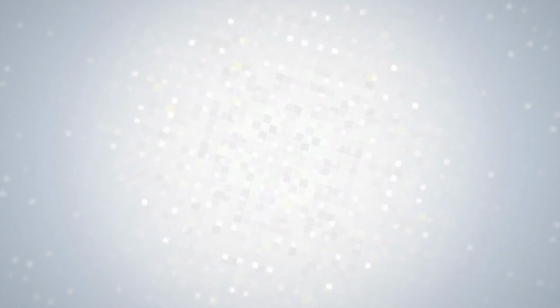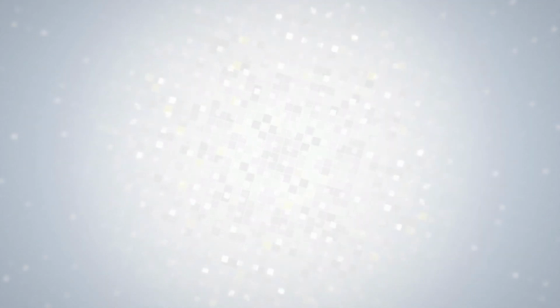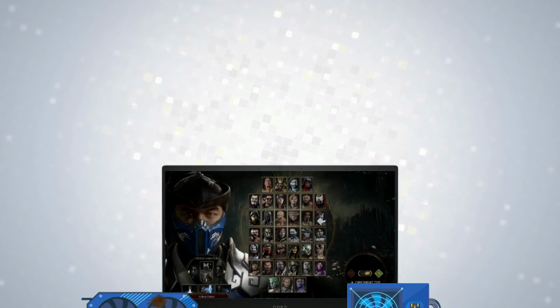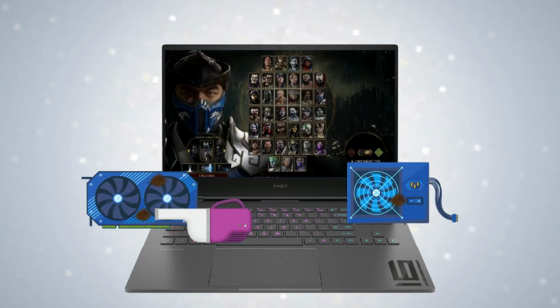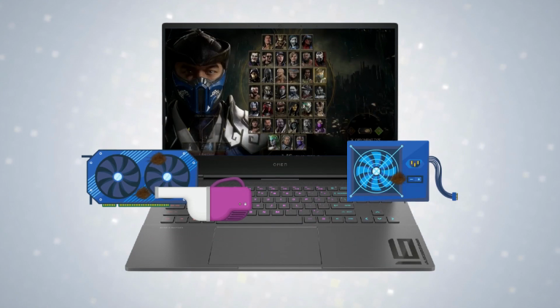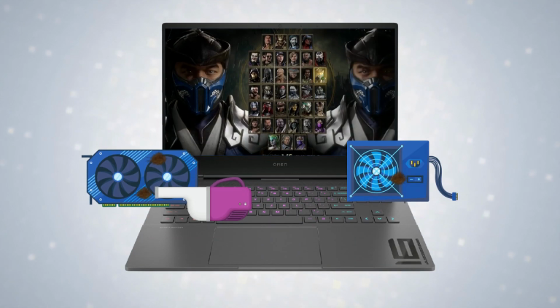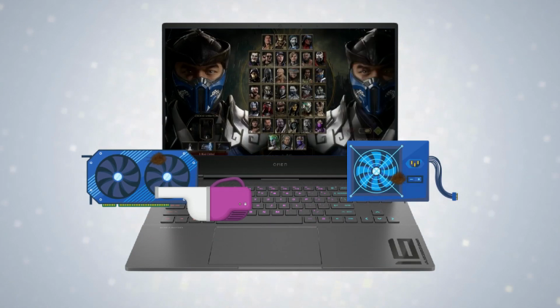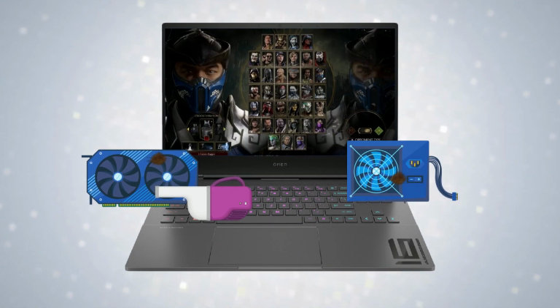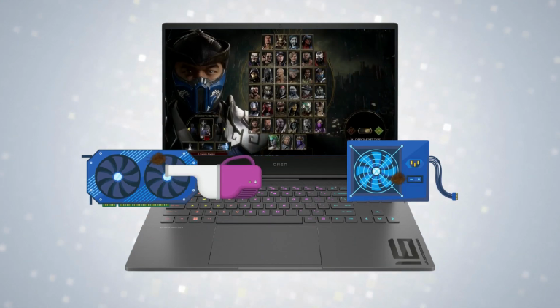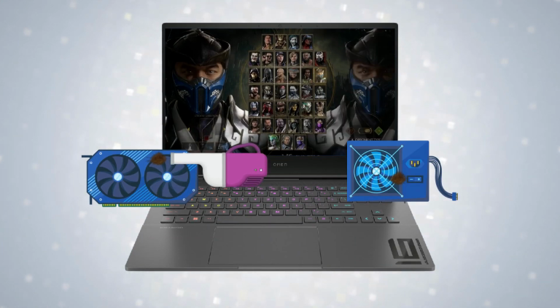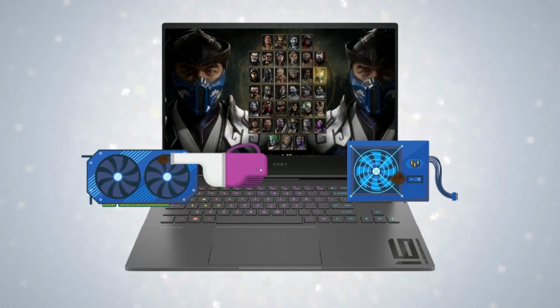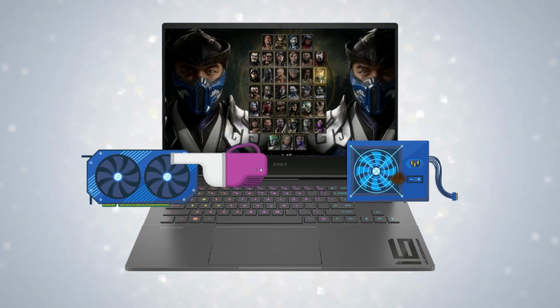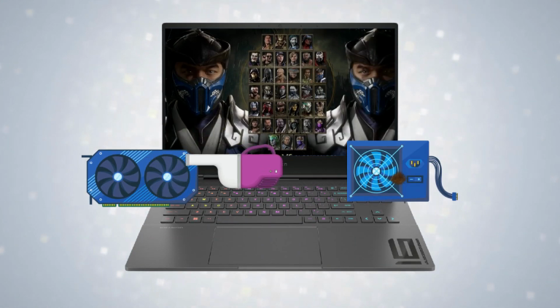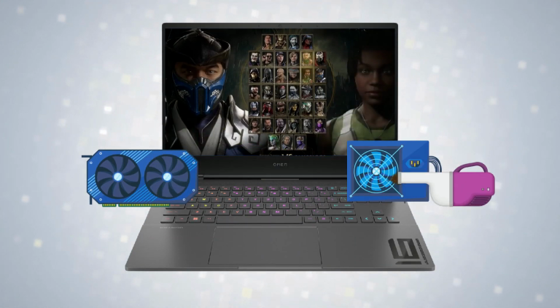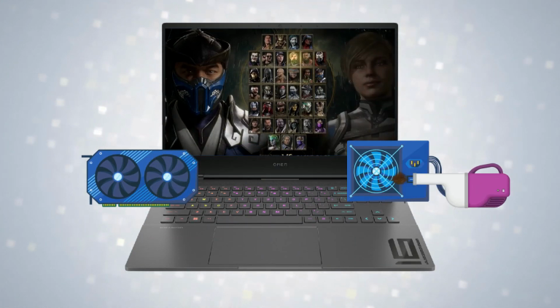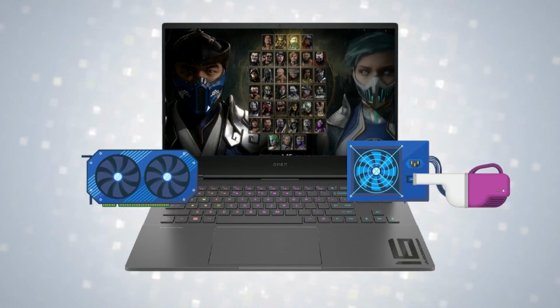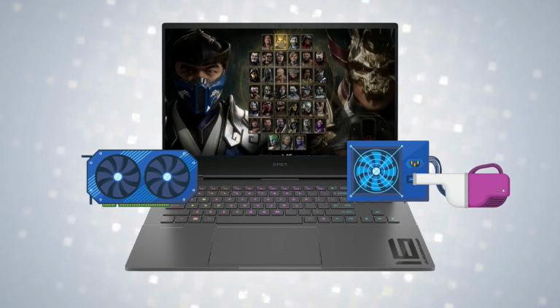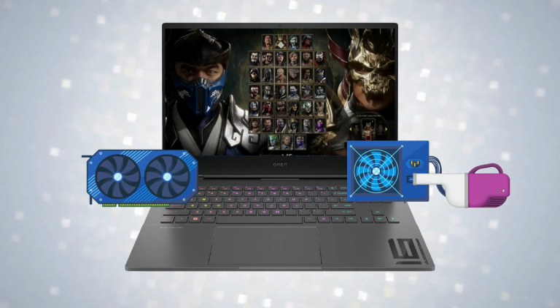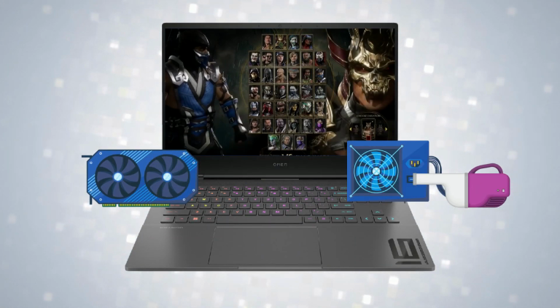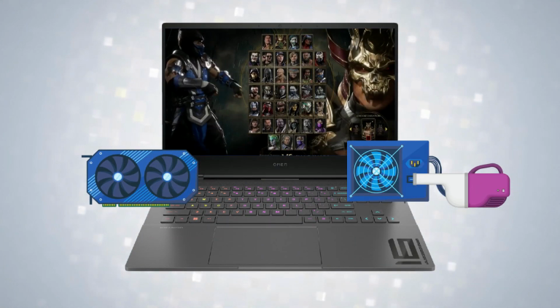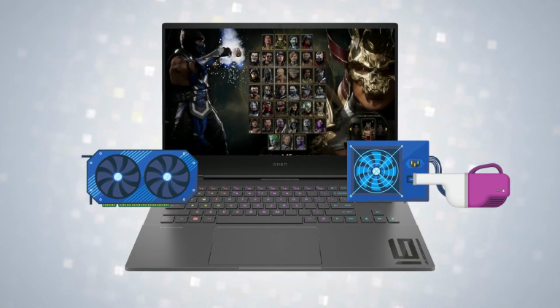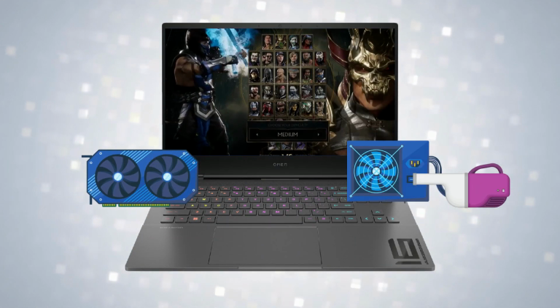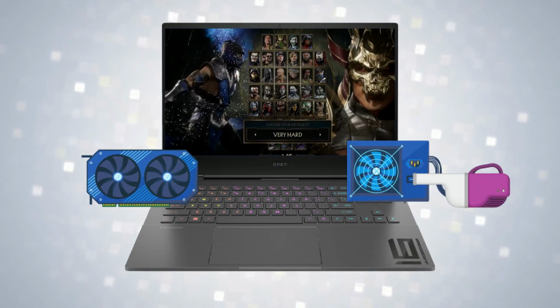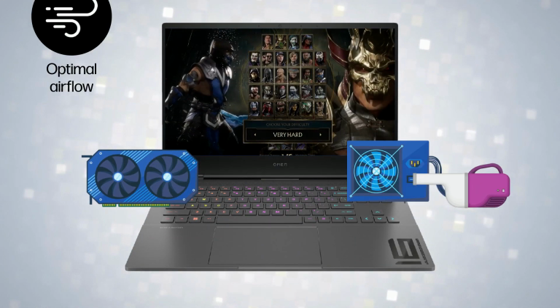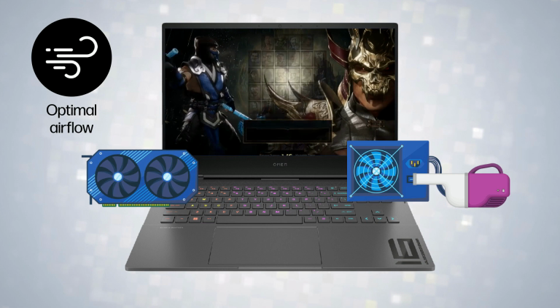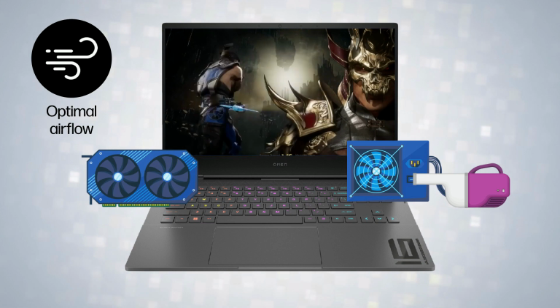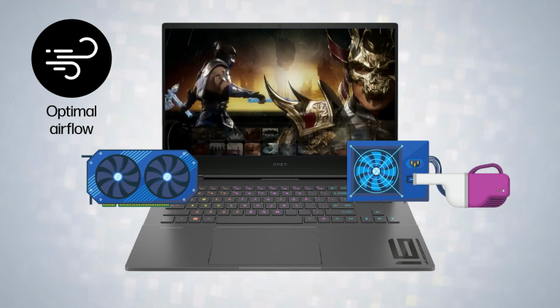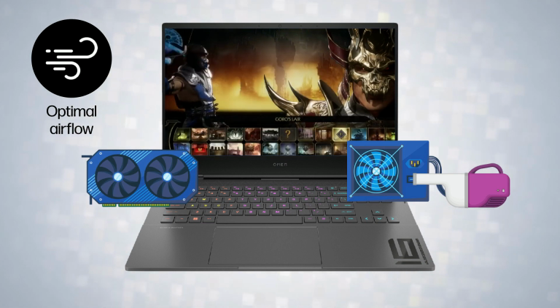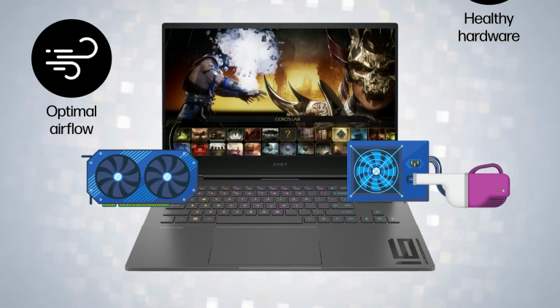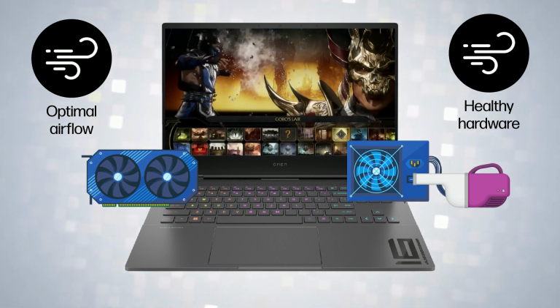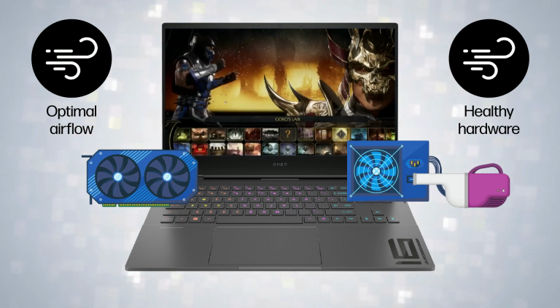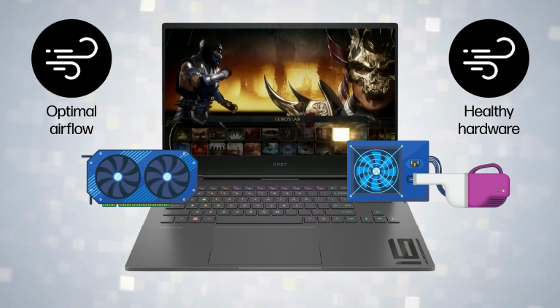Regularly clean the laptop's internals to remove dust and debris, ensuring optimal airflow and healthy hardware.